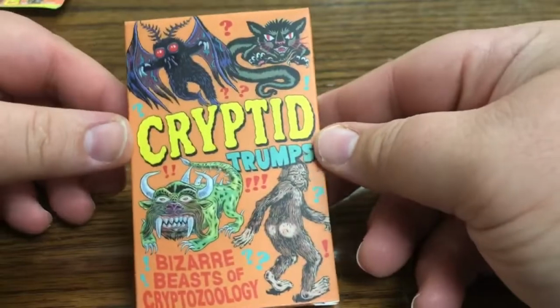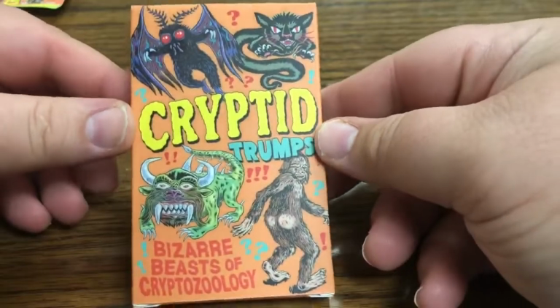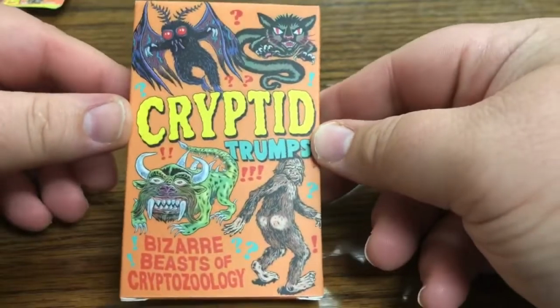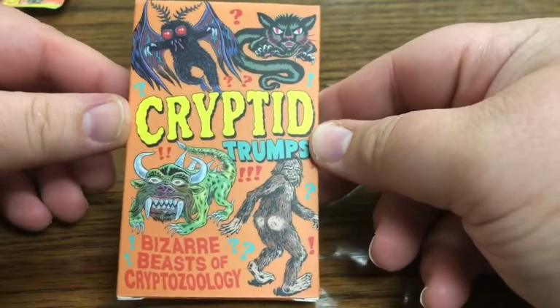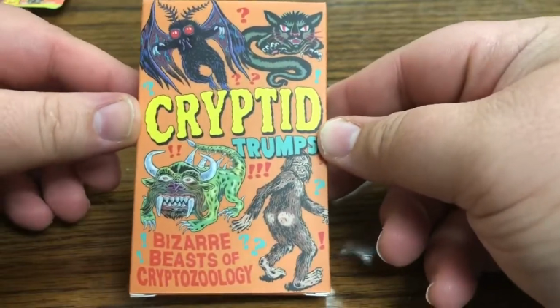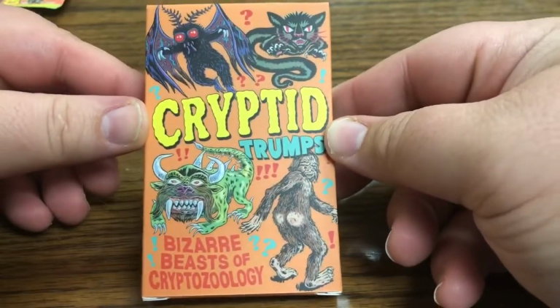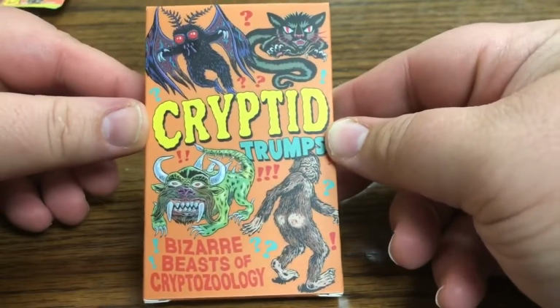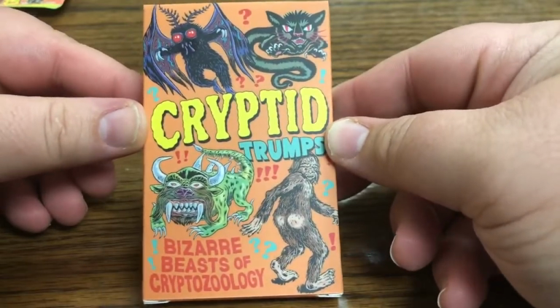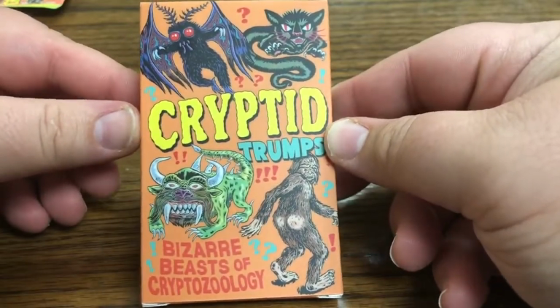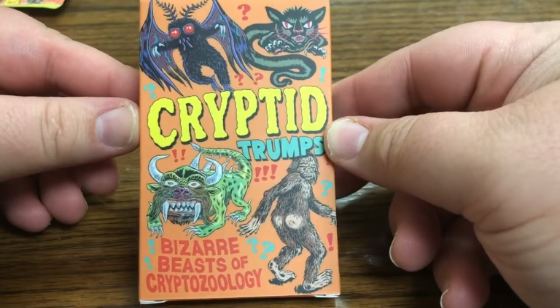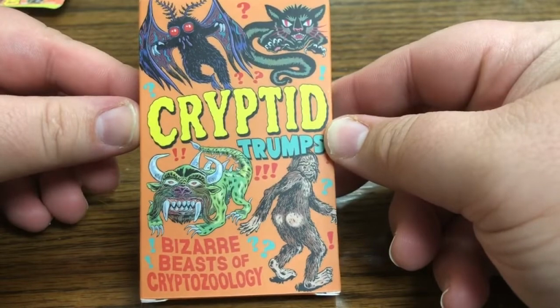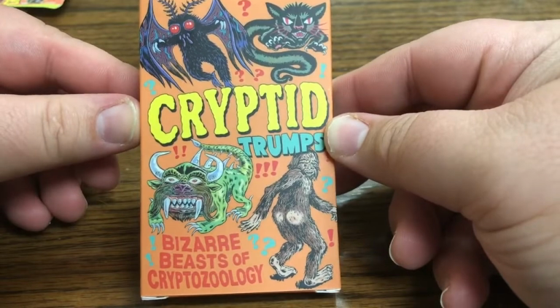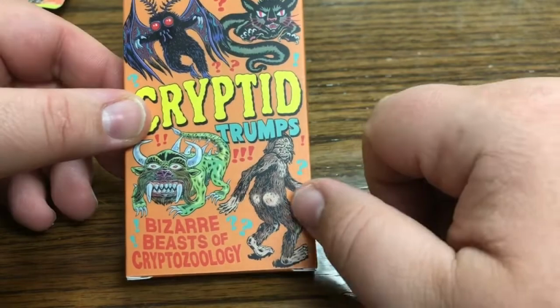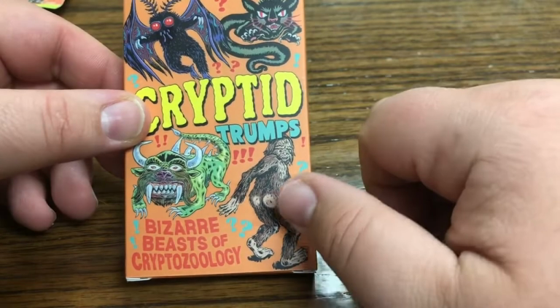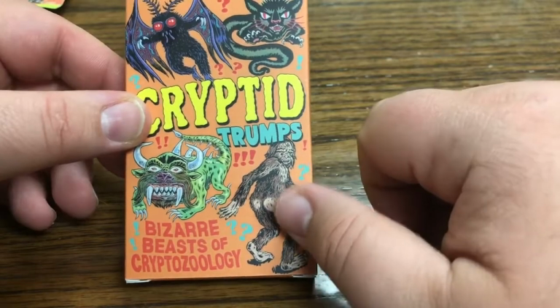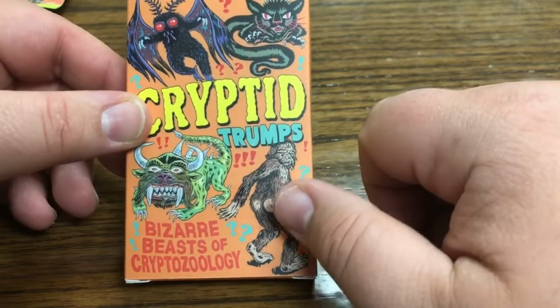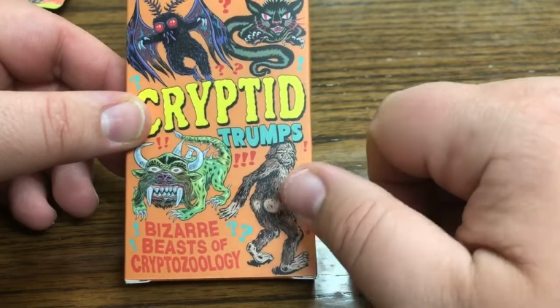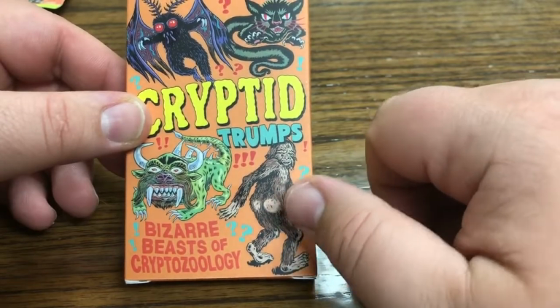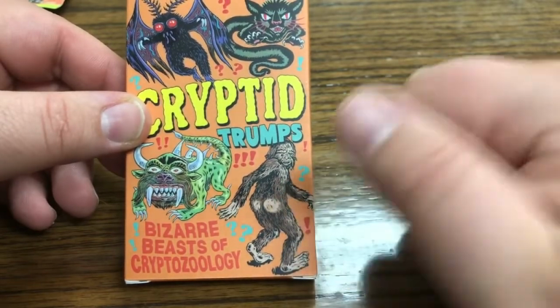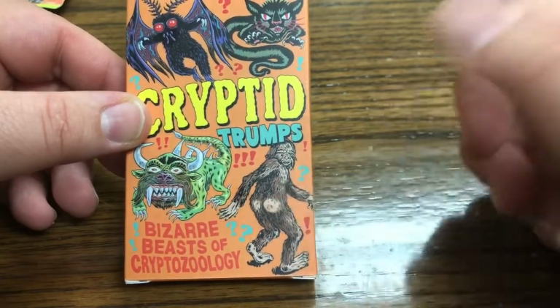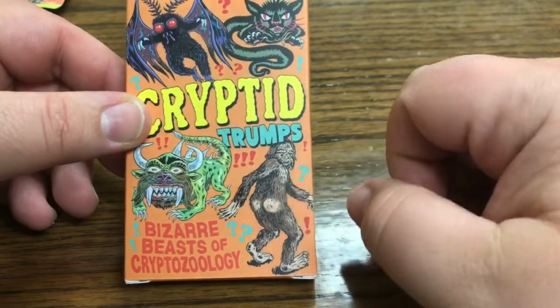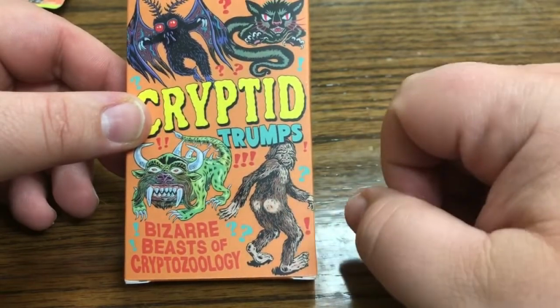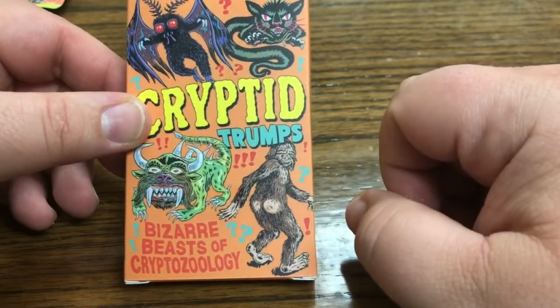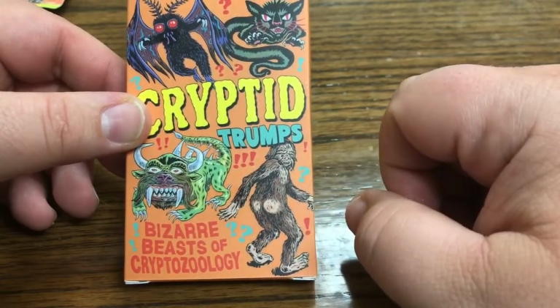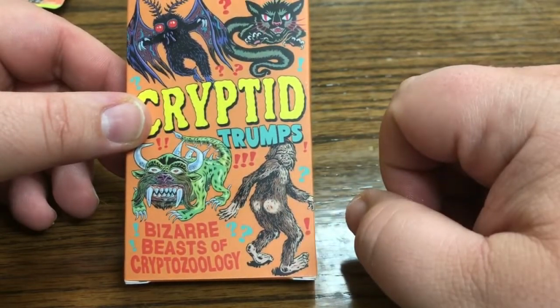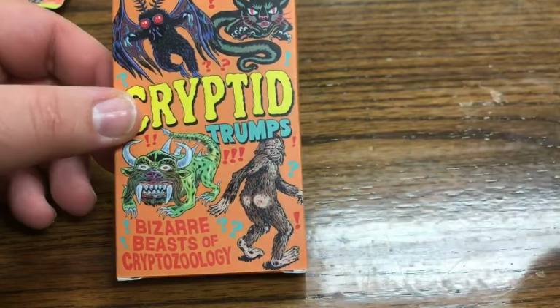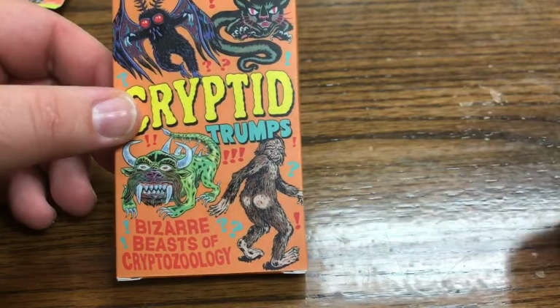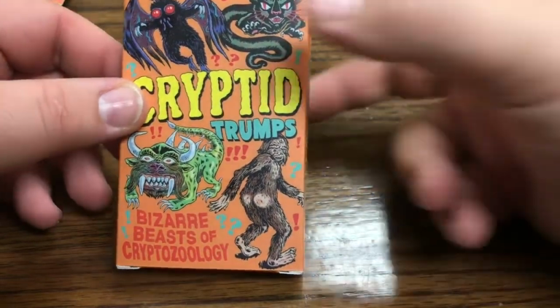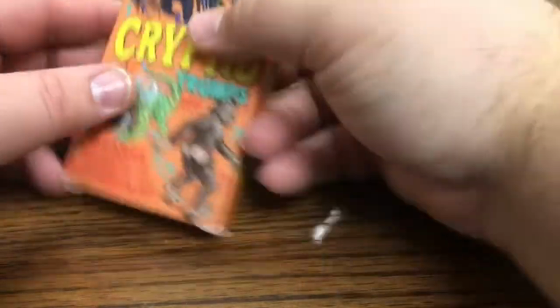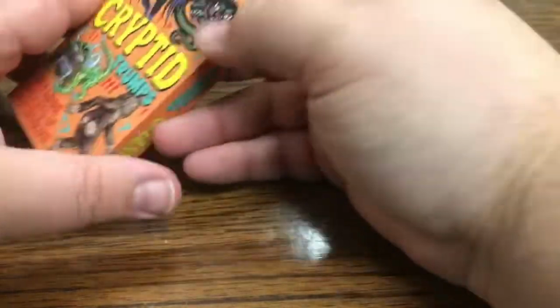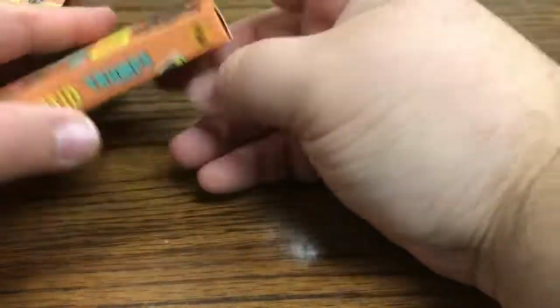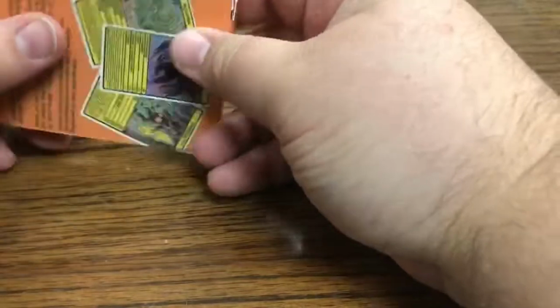Like I said, kind of an 80s comic style vibe. That's just funny - Bigfoot's butt. So let's open these bad boys up.